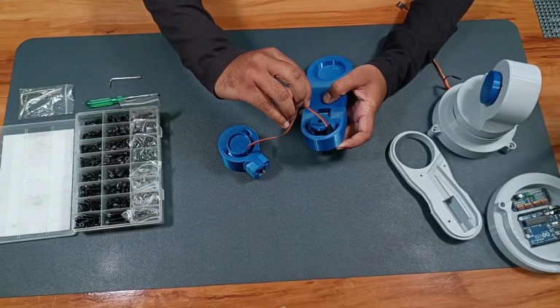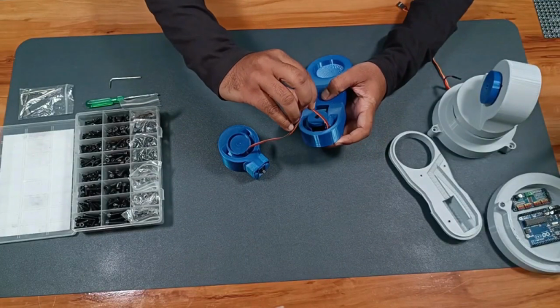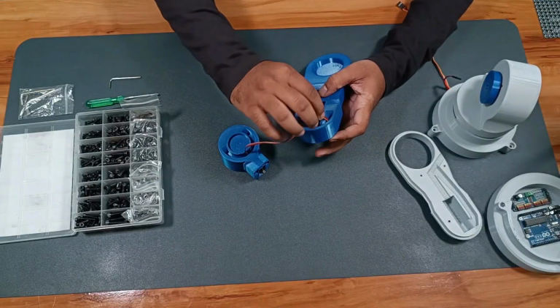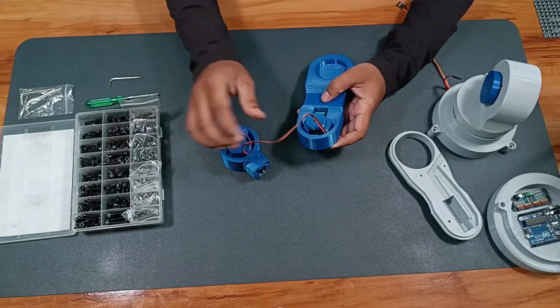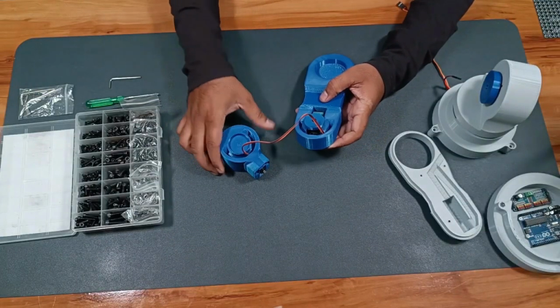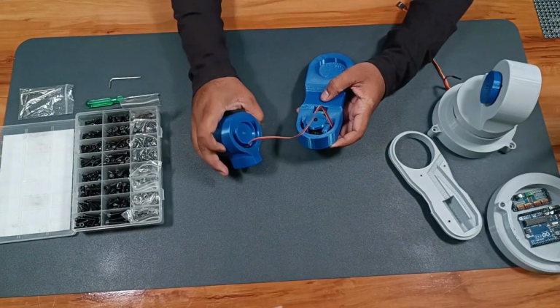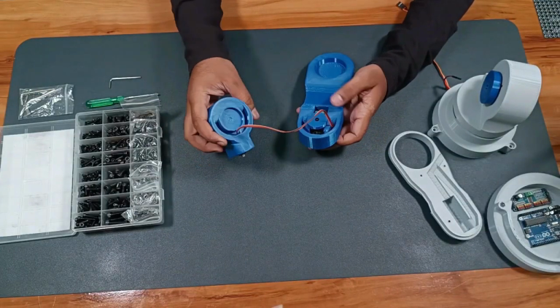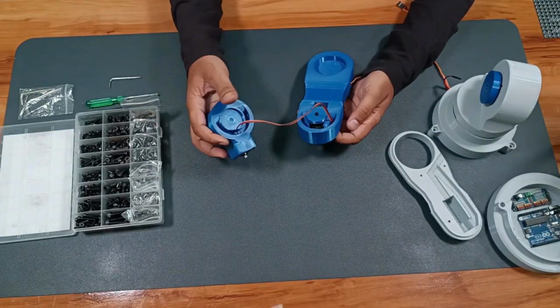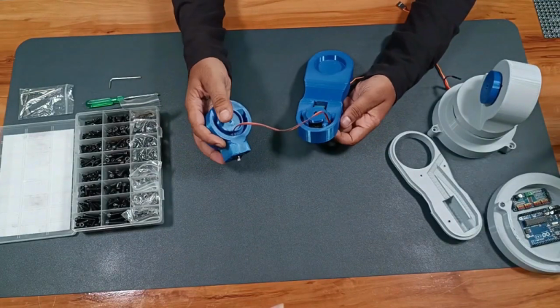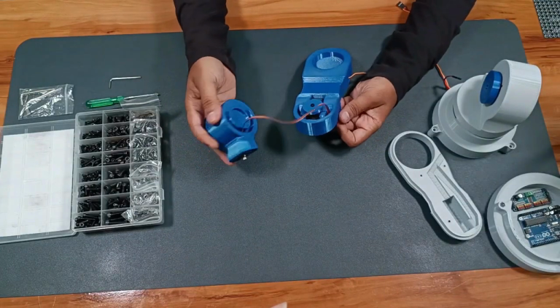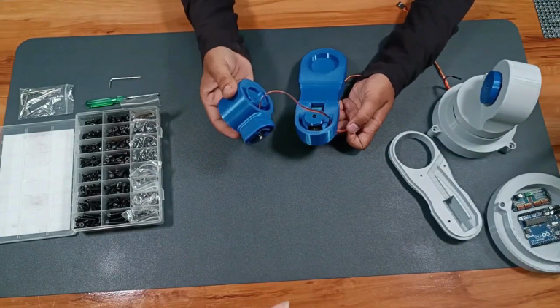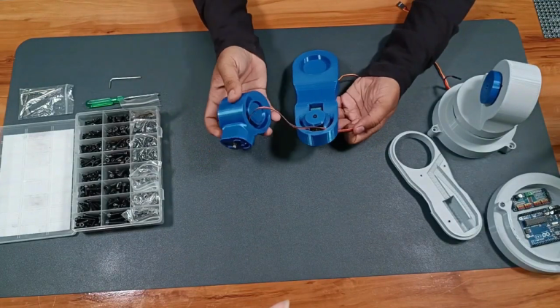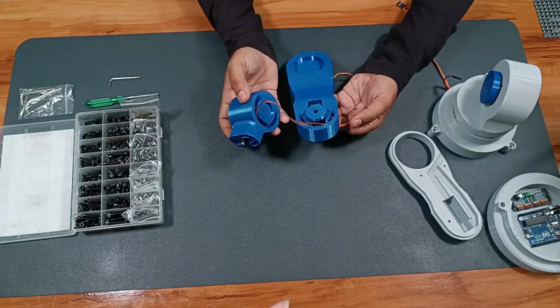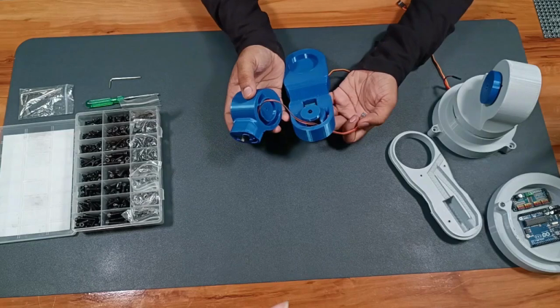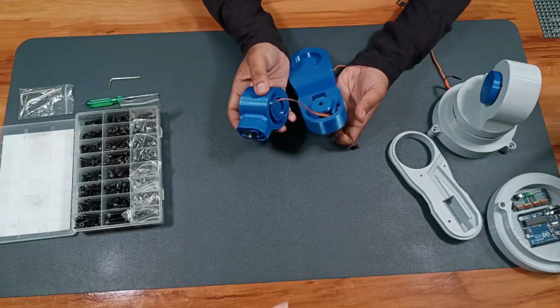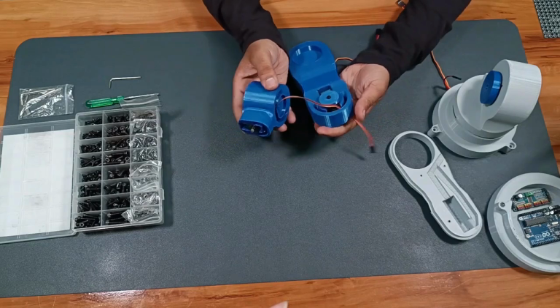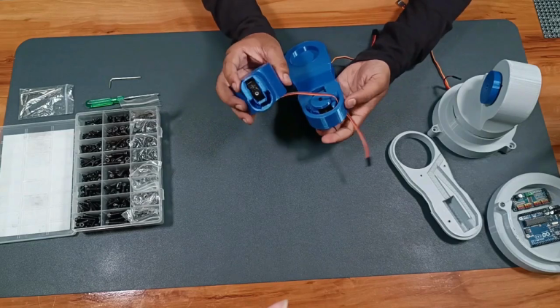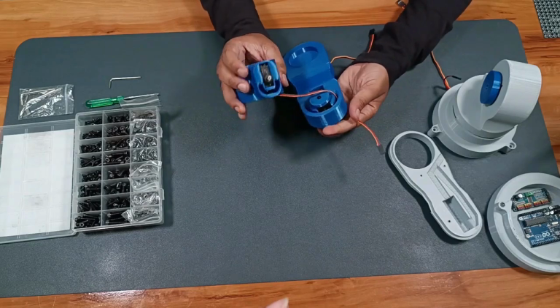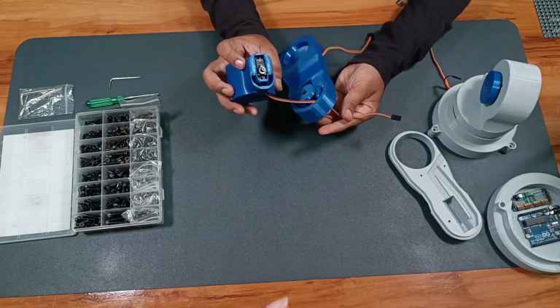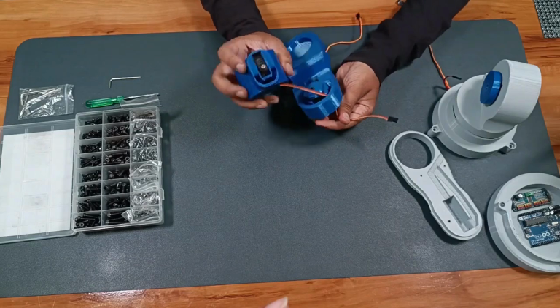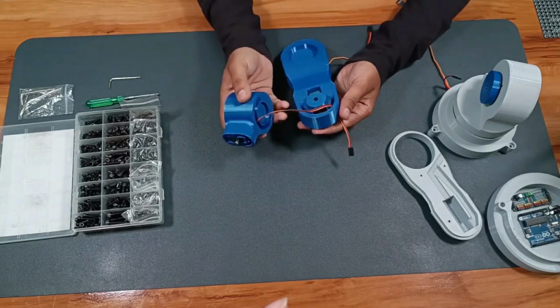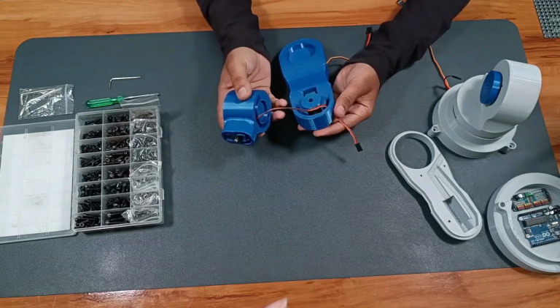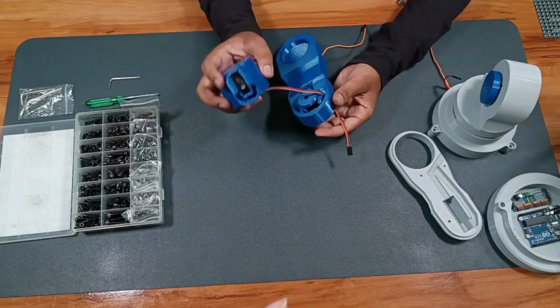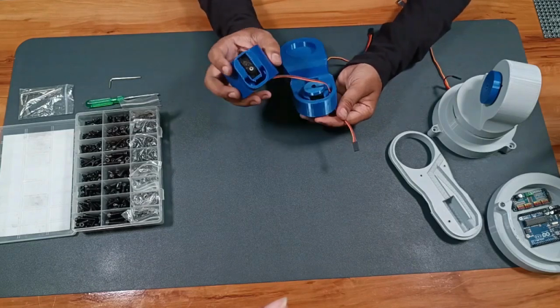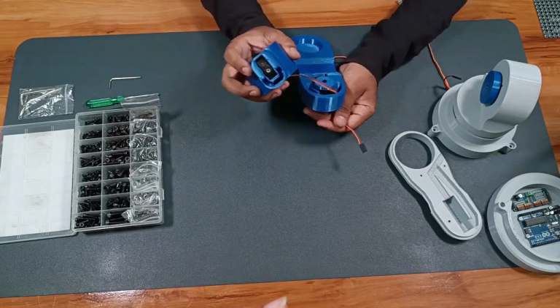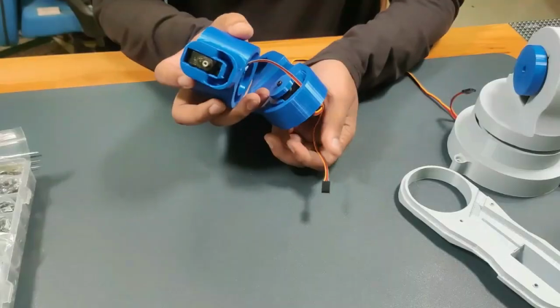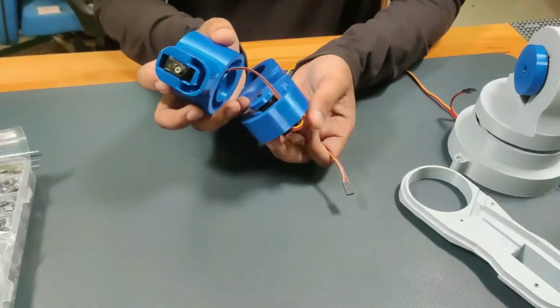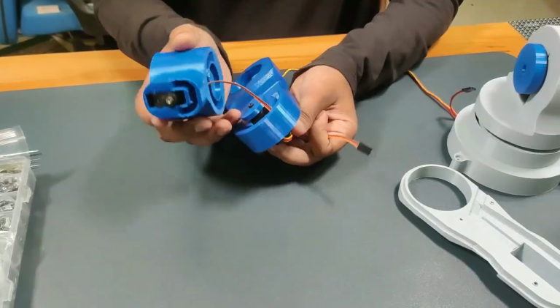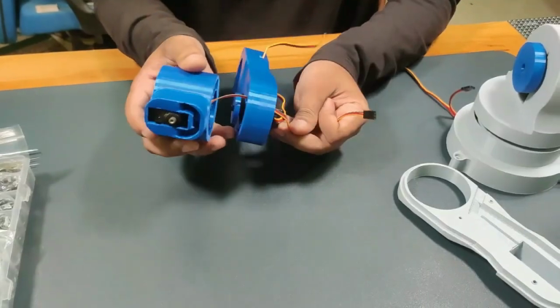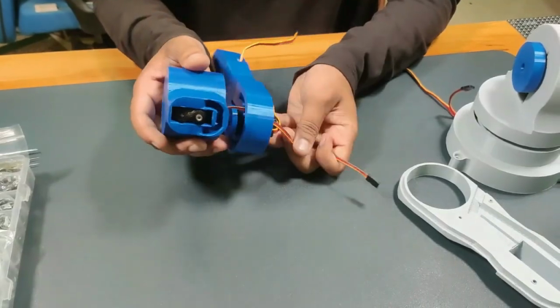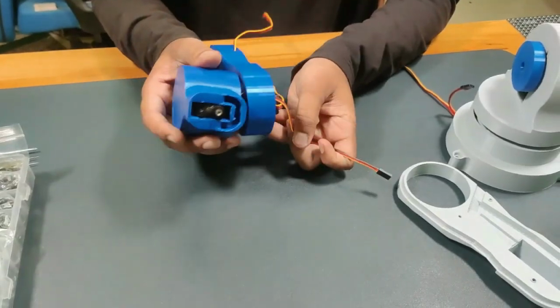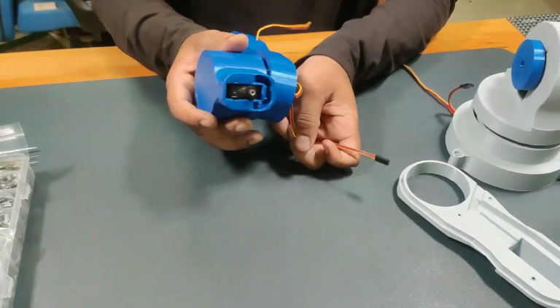Then we can connect the flex arm and the lift arm together, and we can also add some super glue for extra strength.